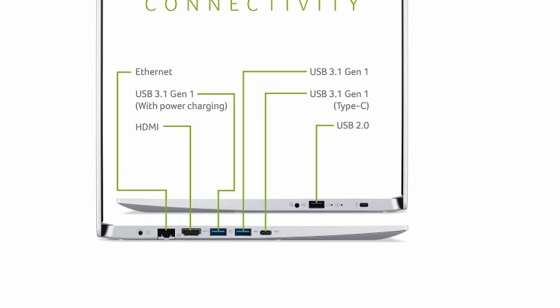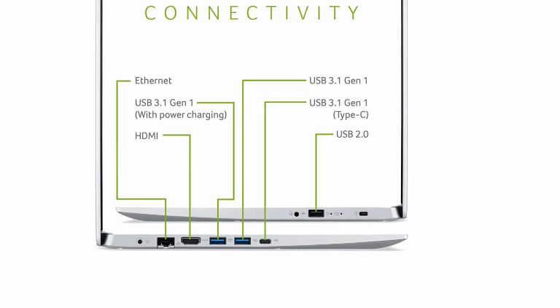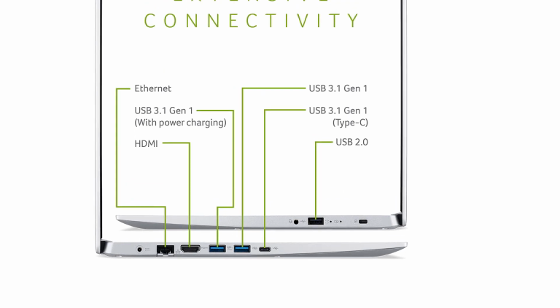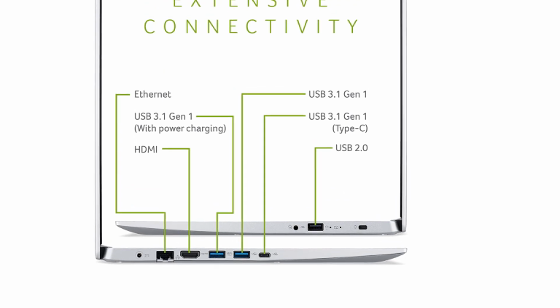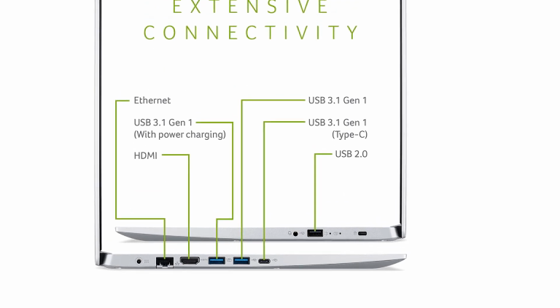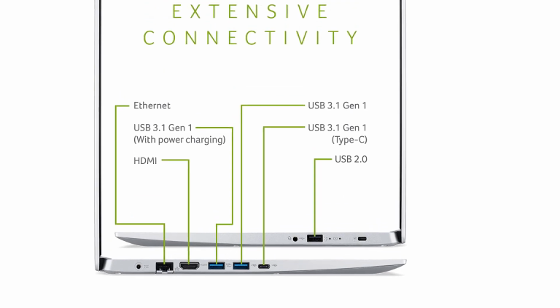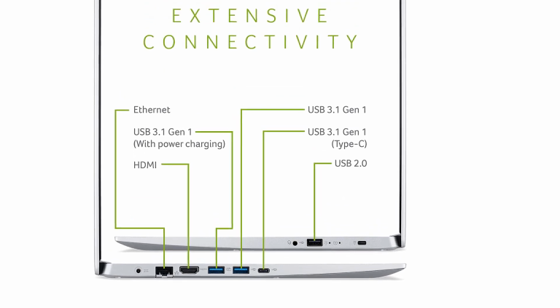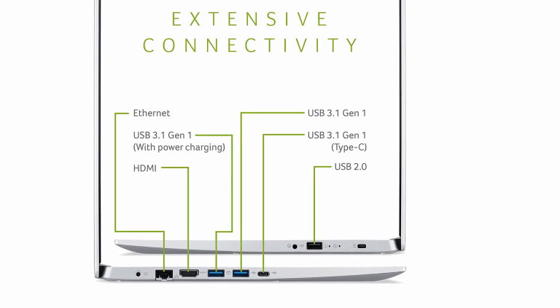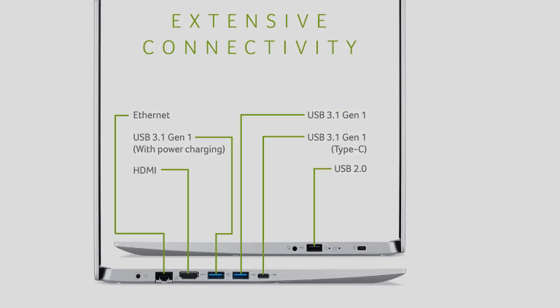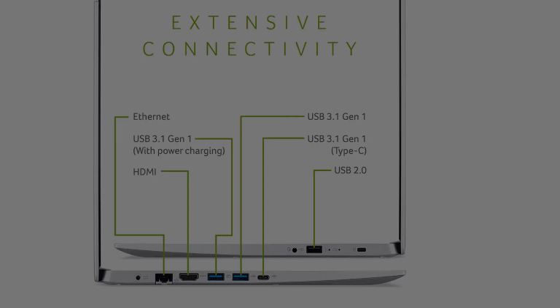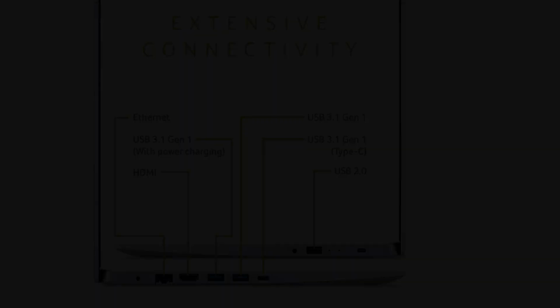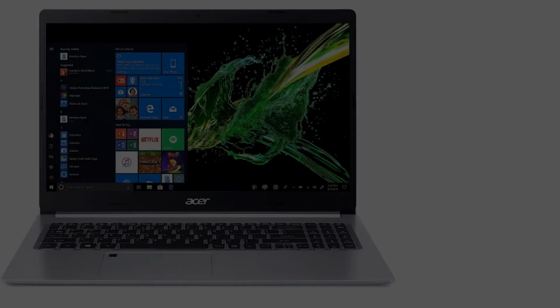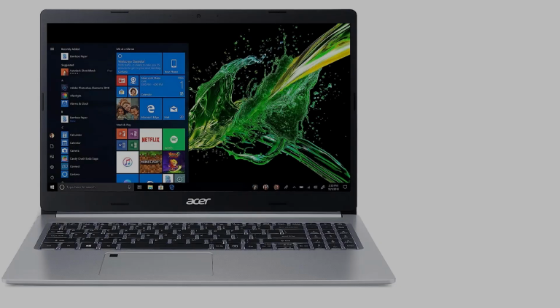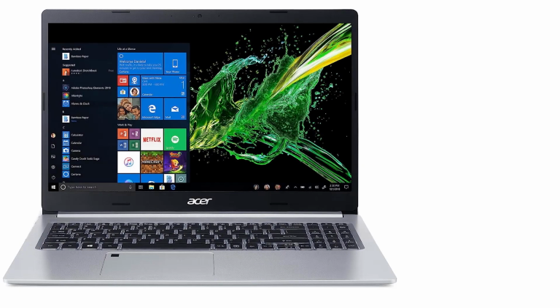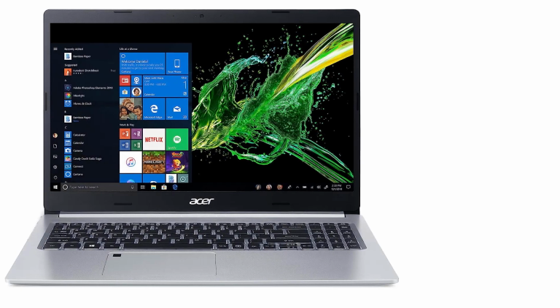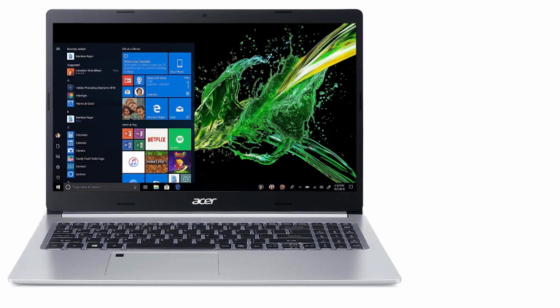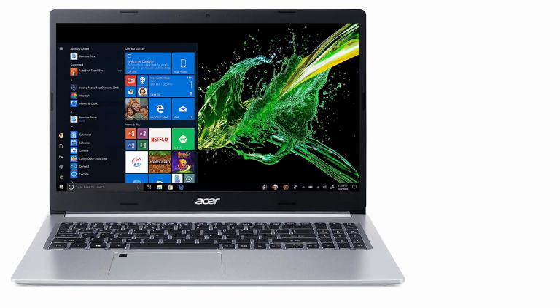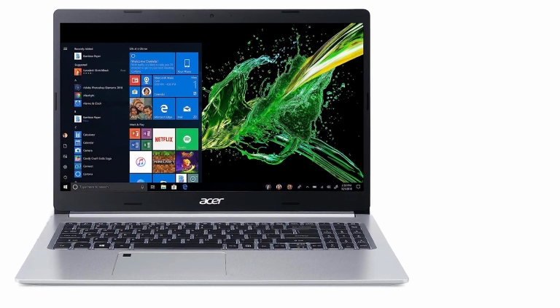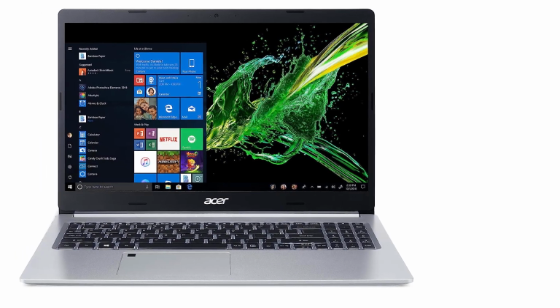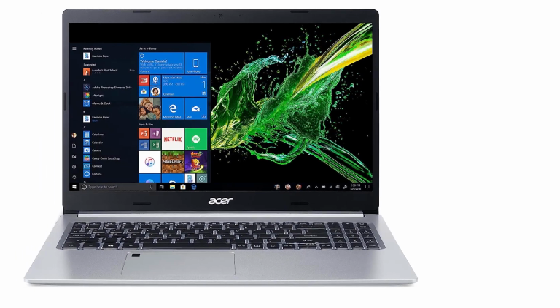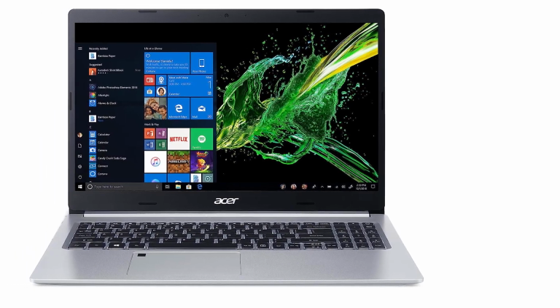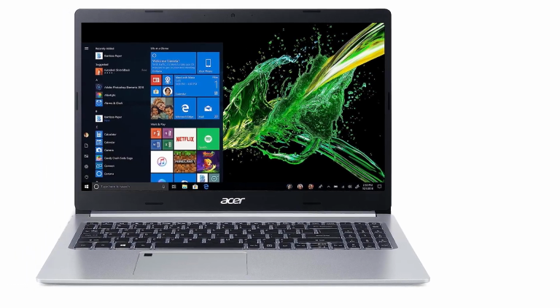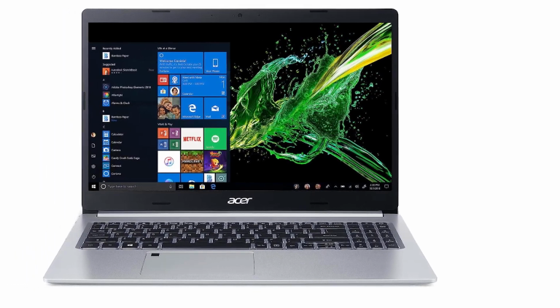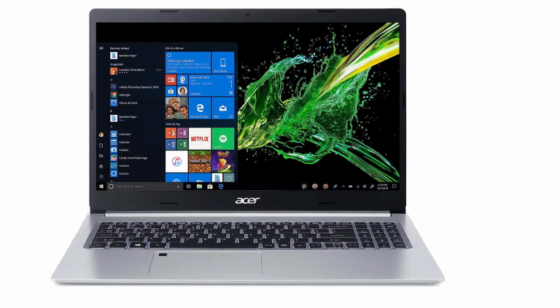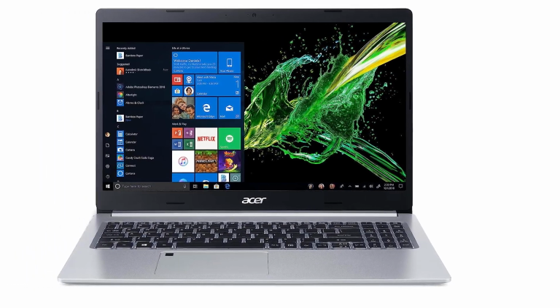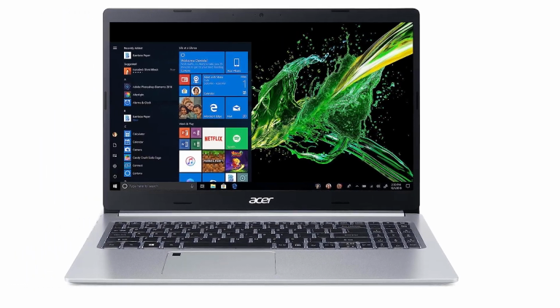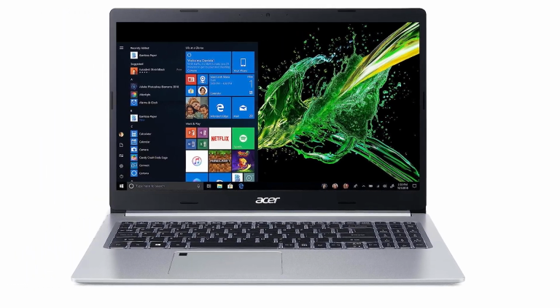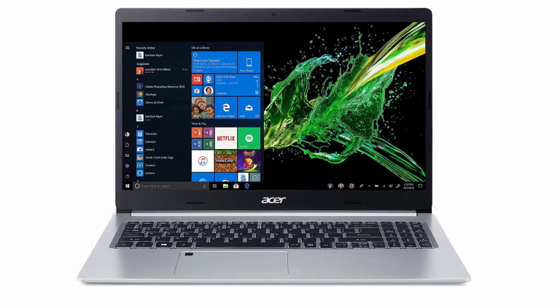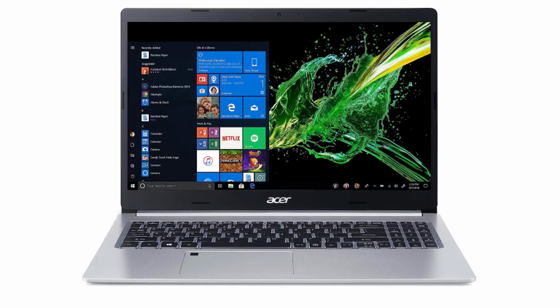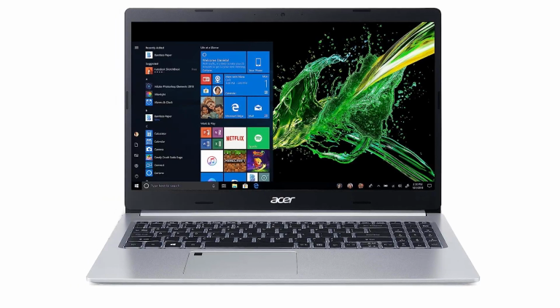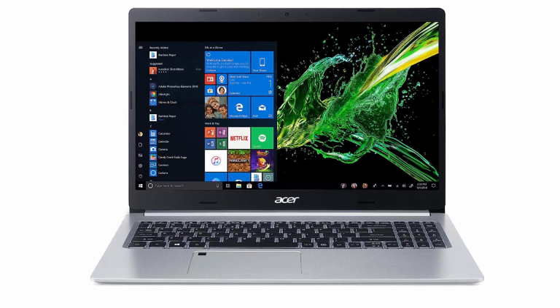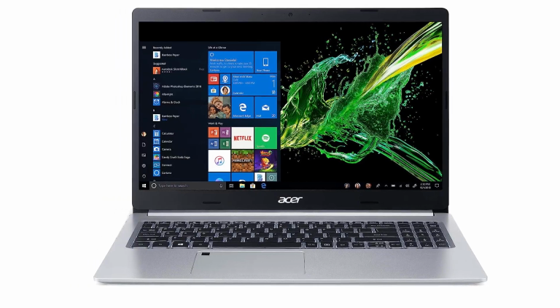The Acer Aspire 5 is the ideal laptop under budget with reliable battery life and can handle heavy image editing. It's designed for speed and mobility and is relatively lightweight, making it easy to carry around.